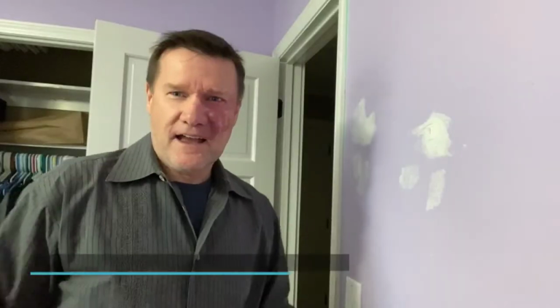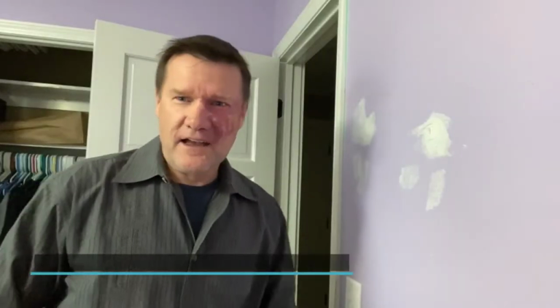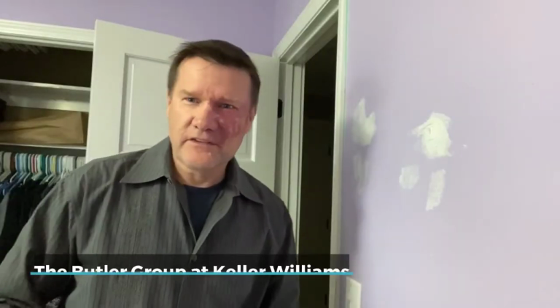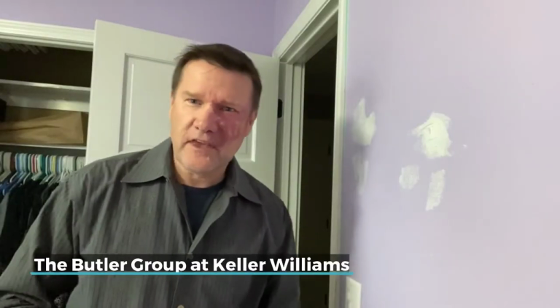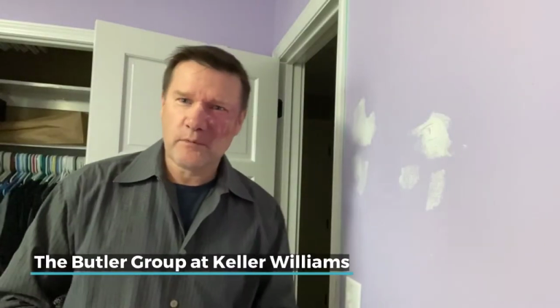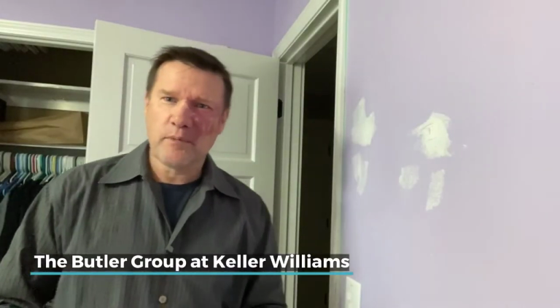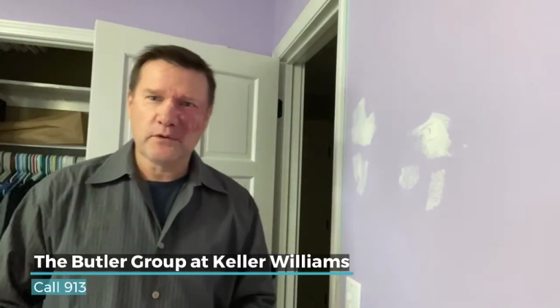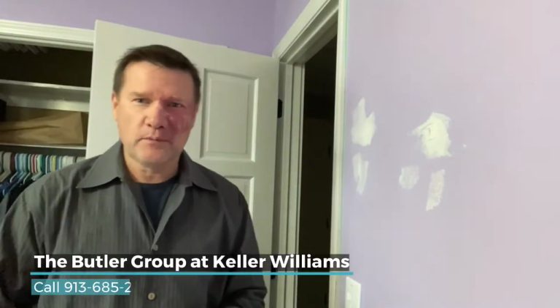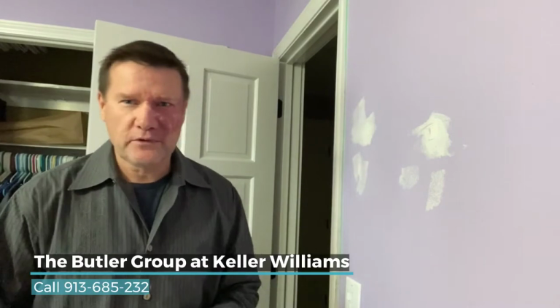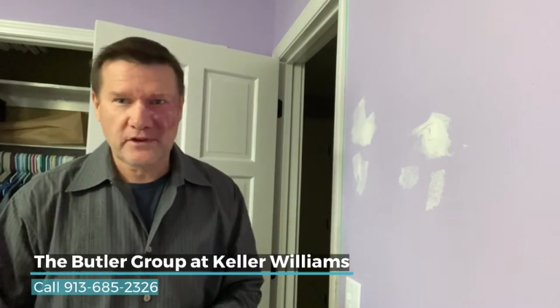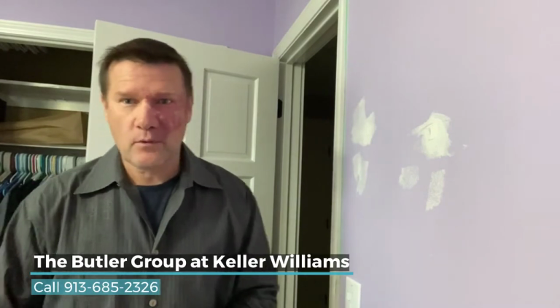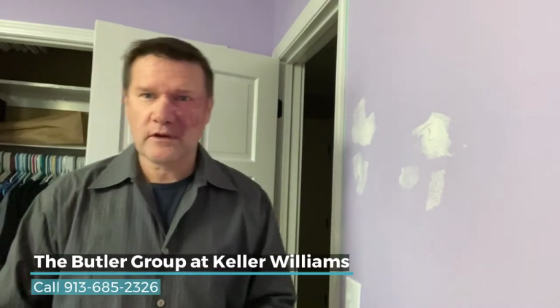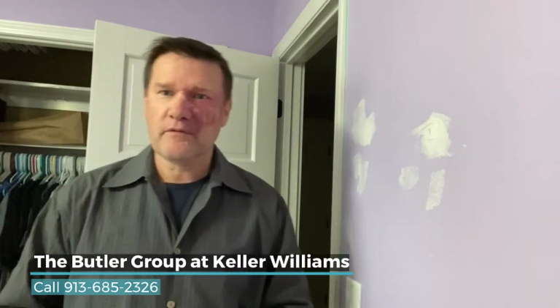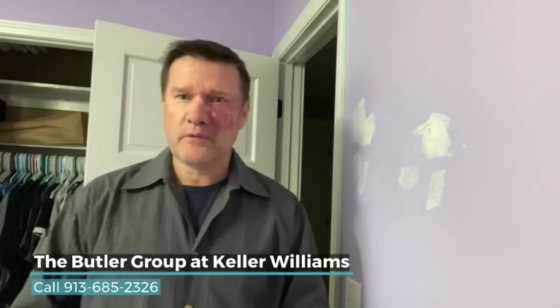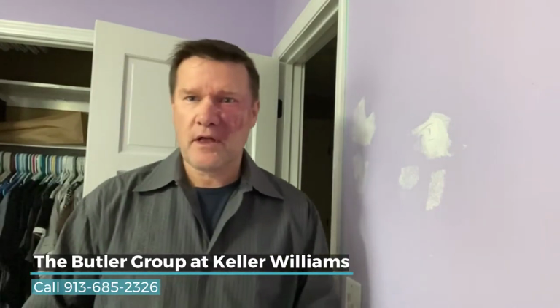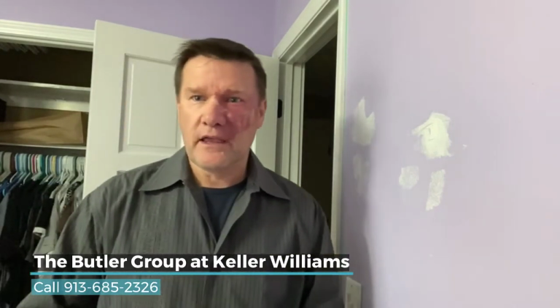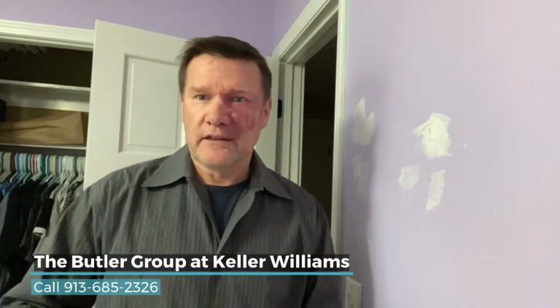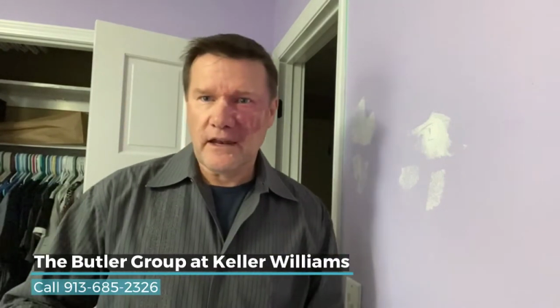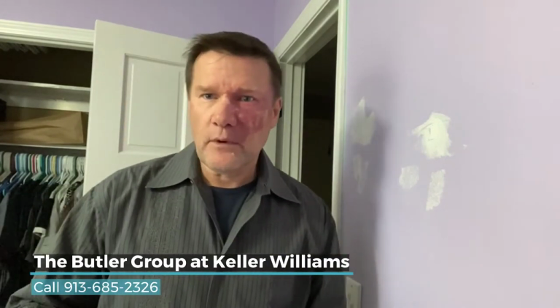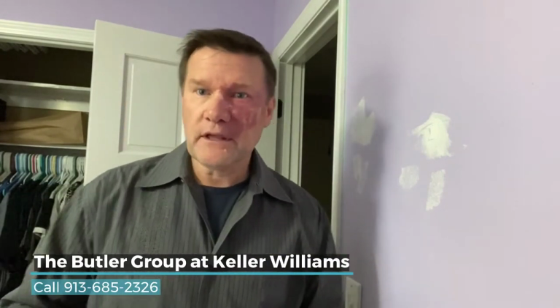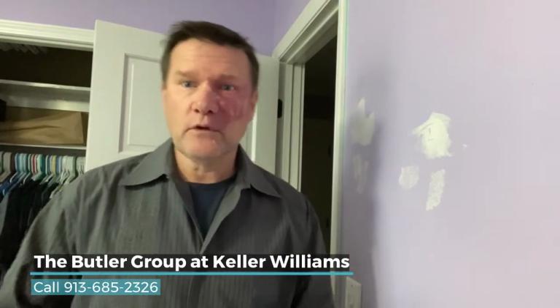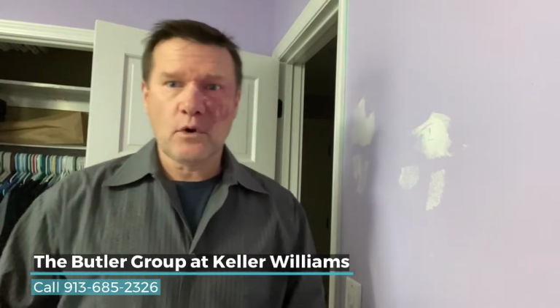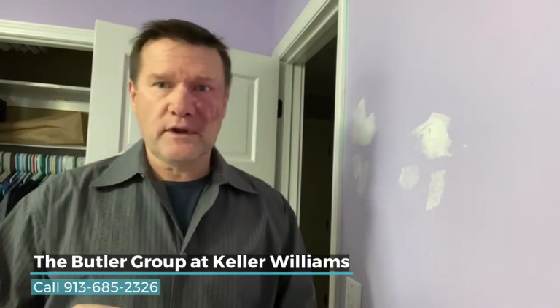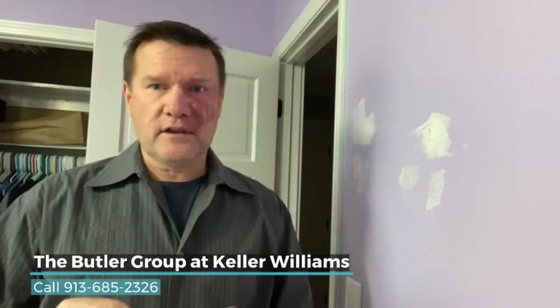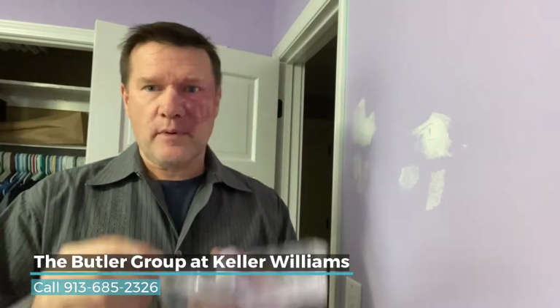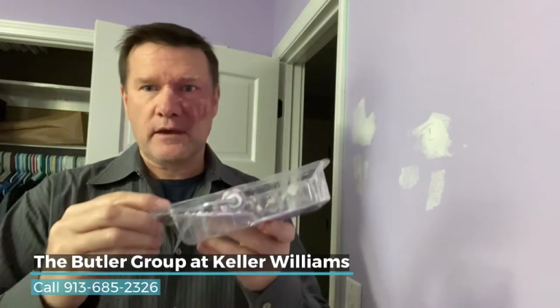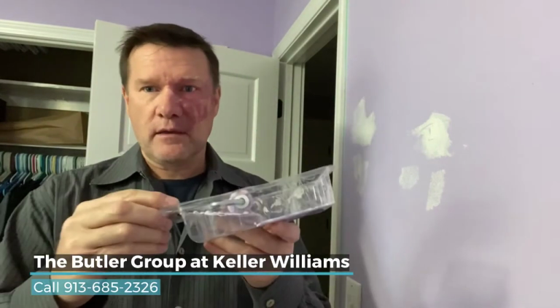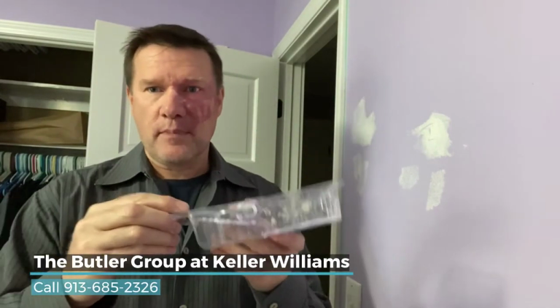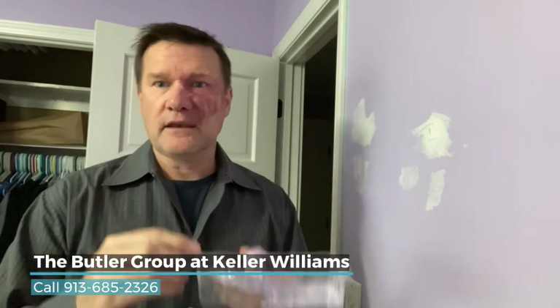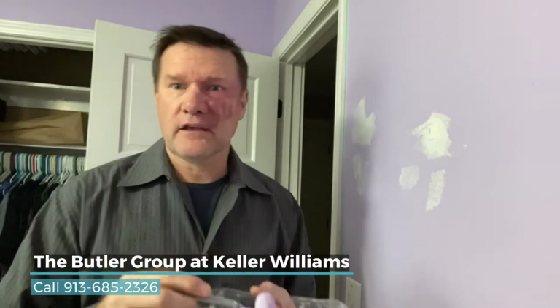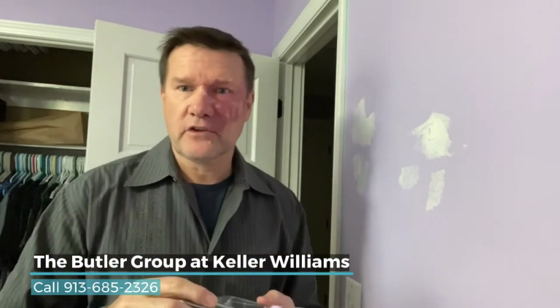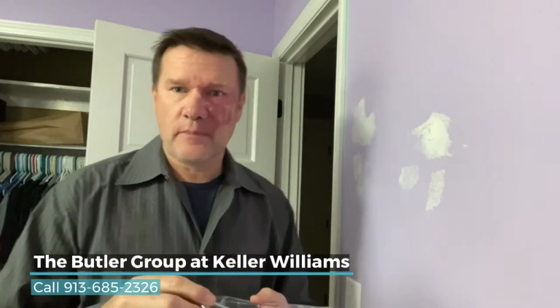Hi, this is Adam with Butler Group Real Estate. Welcome to my video blog. Today I want to give you a quick tip on painting touch-up.